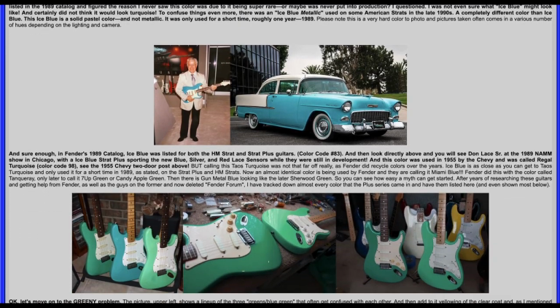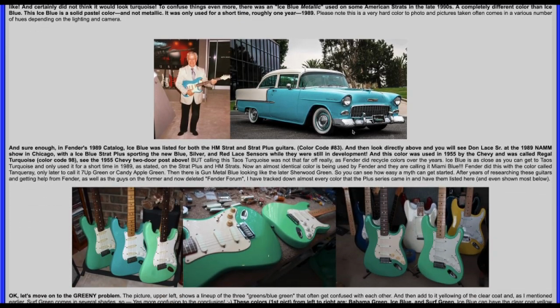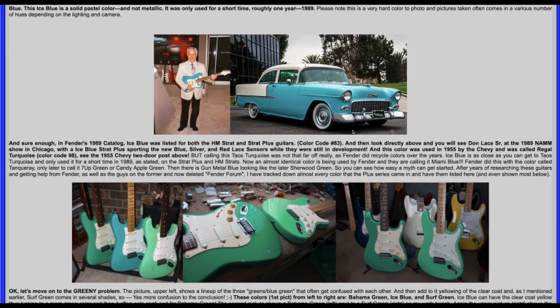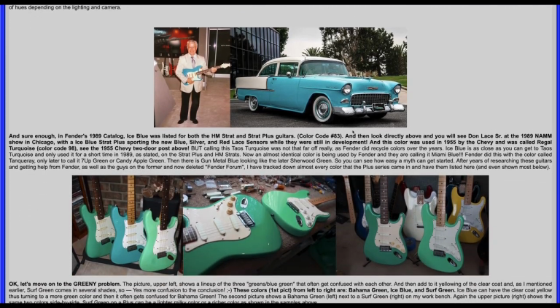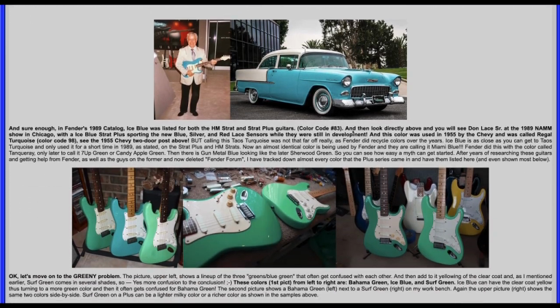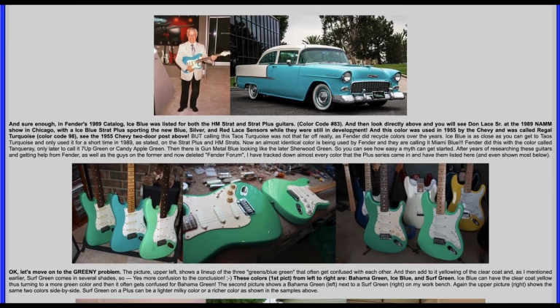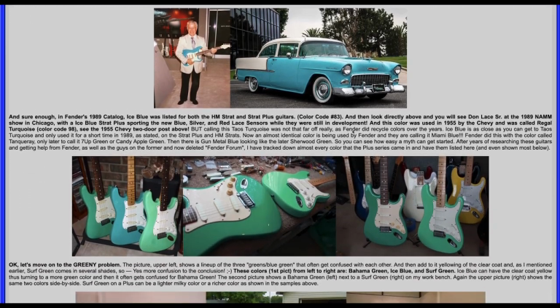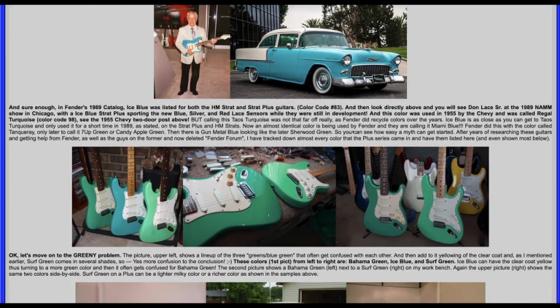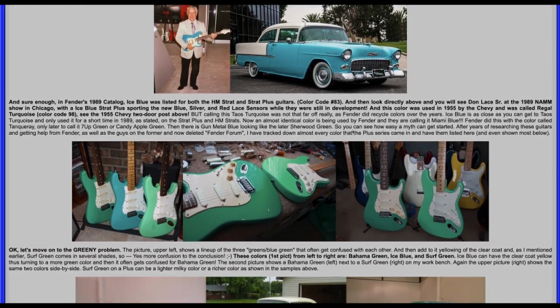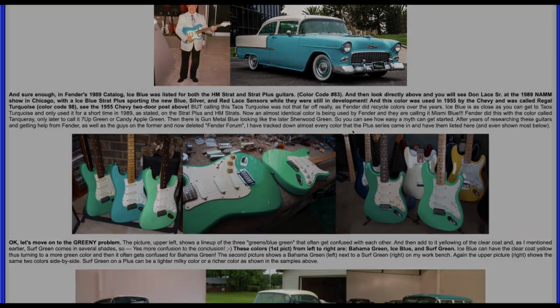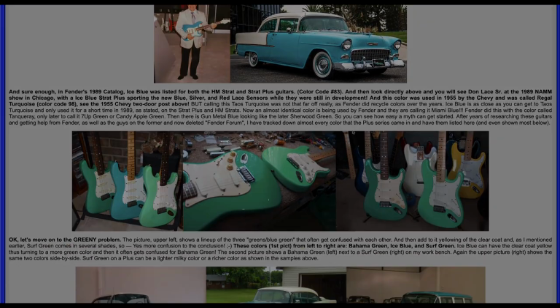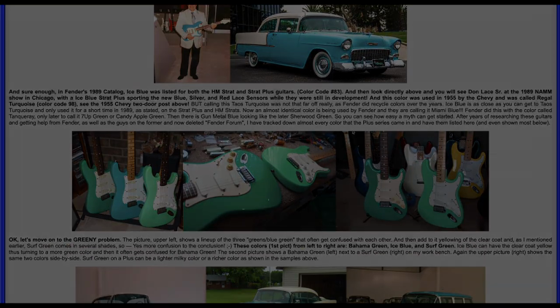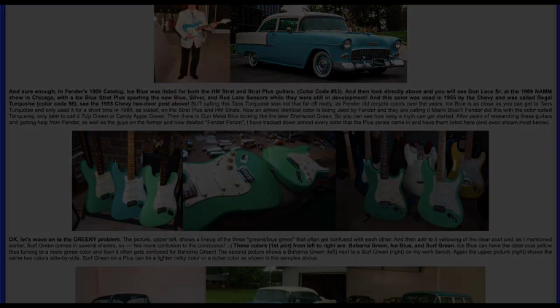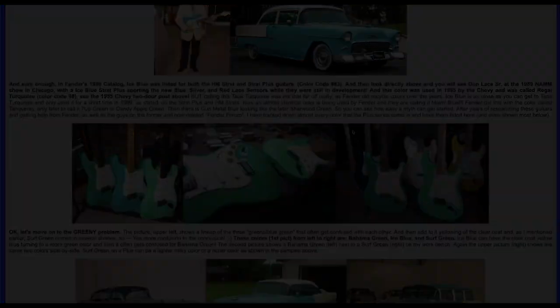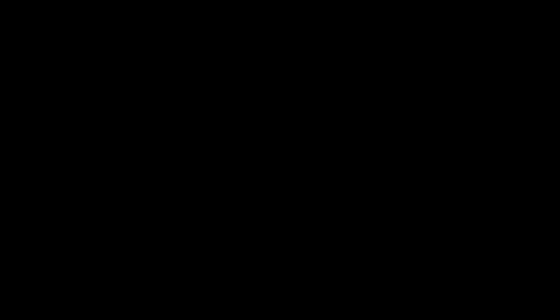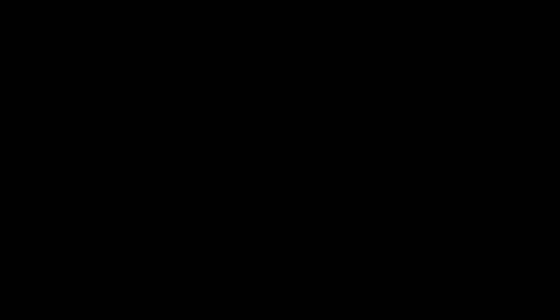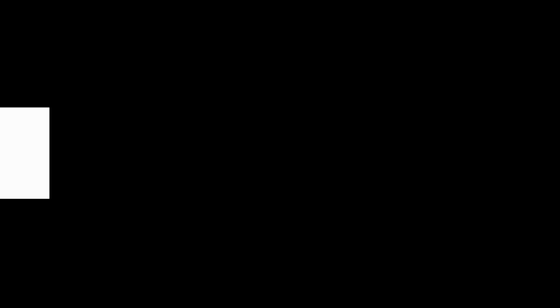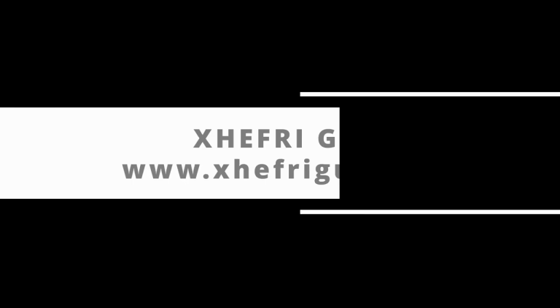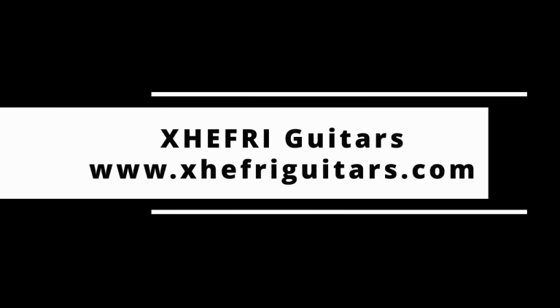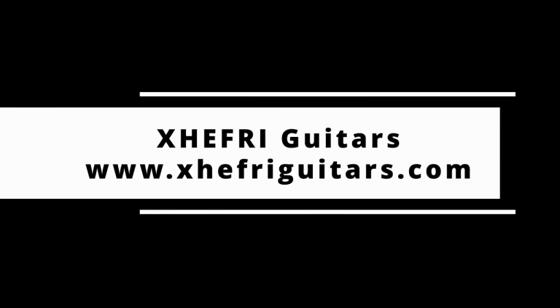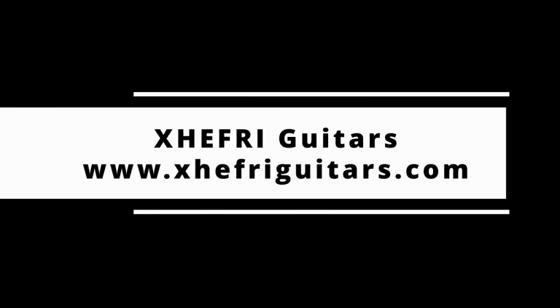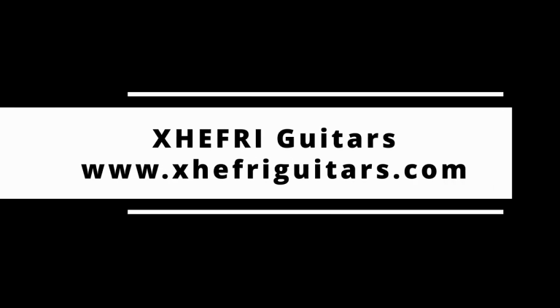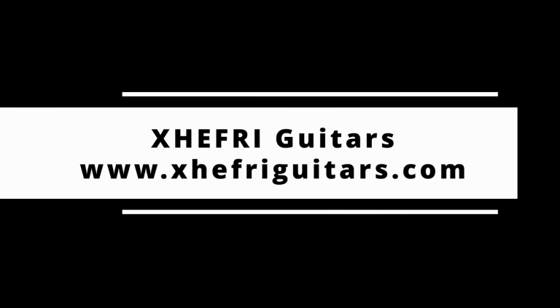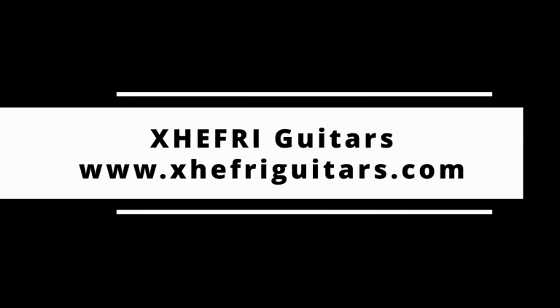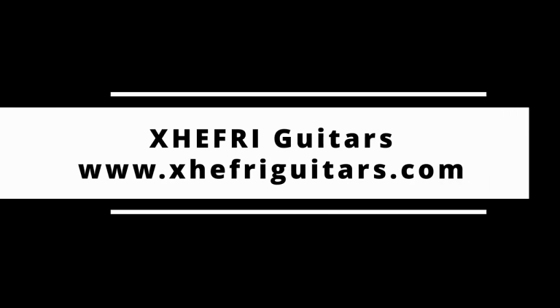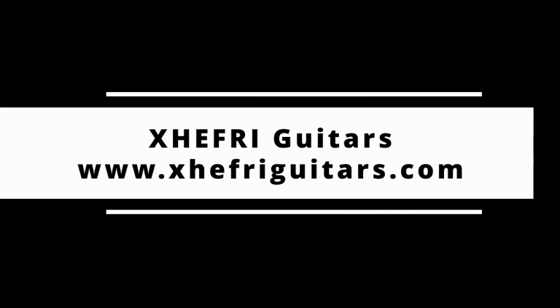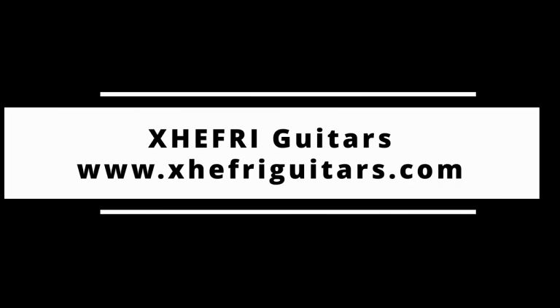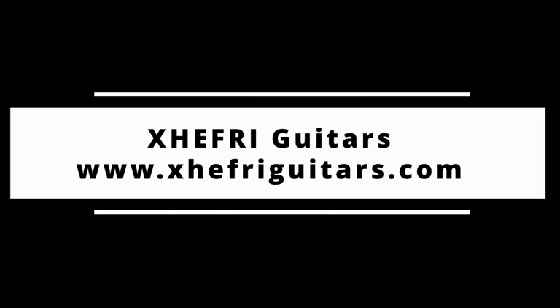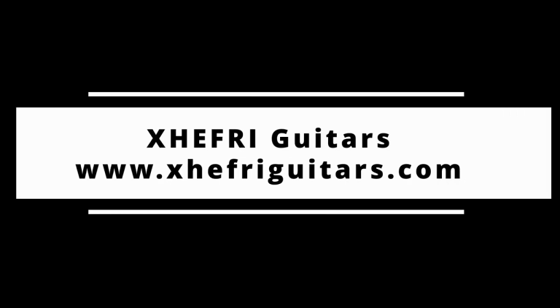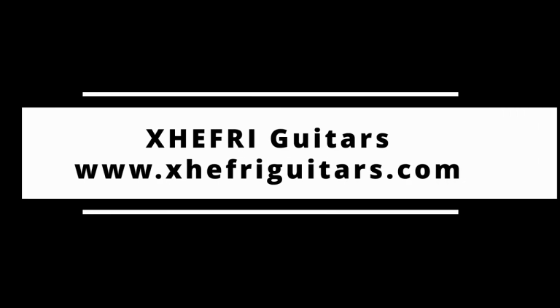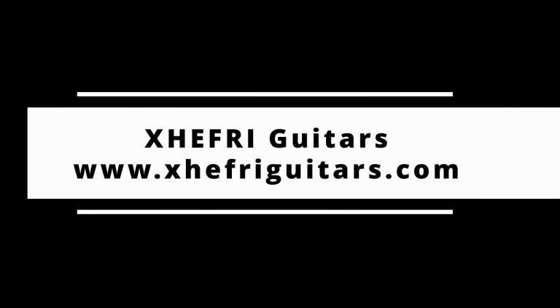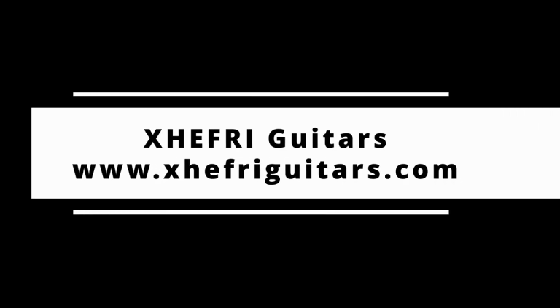If you like this video click on the like button. I have more videos on the way.